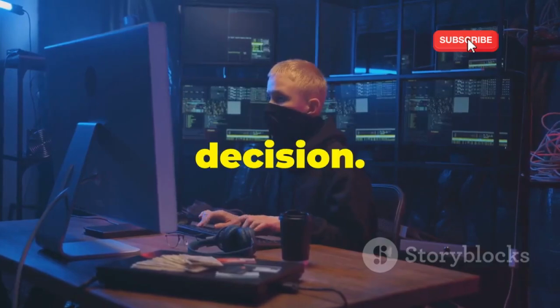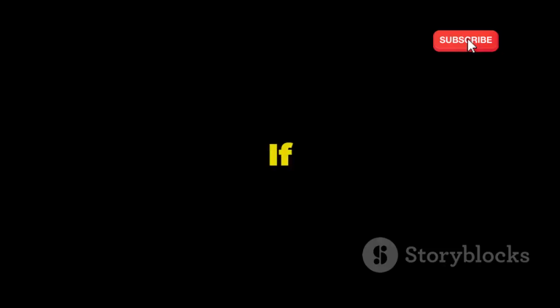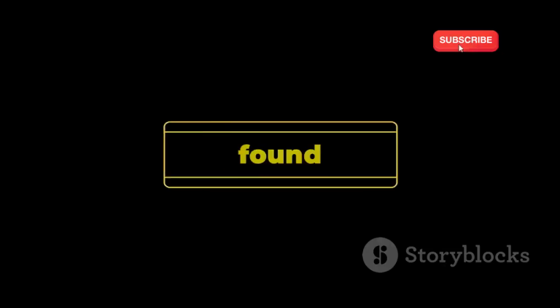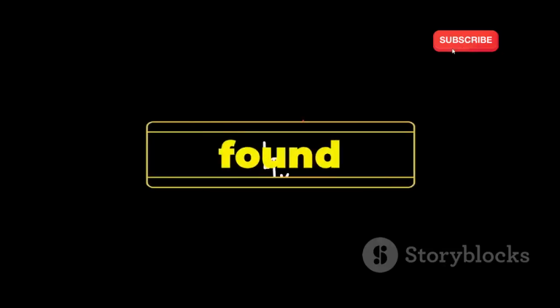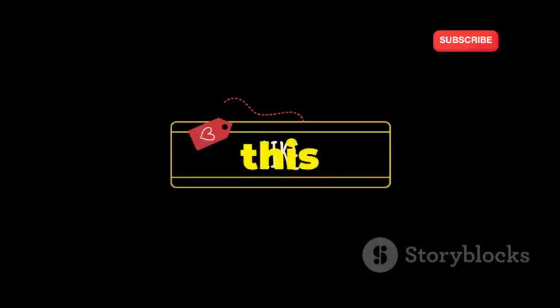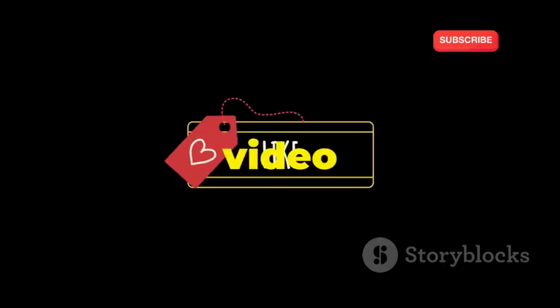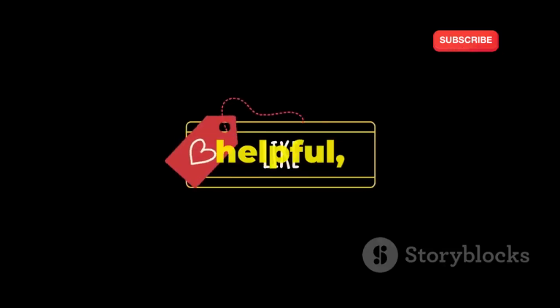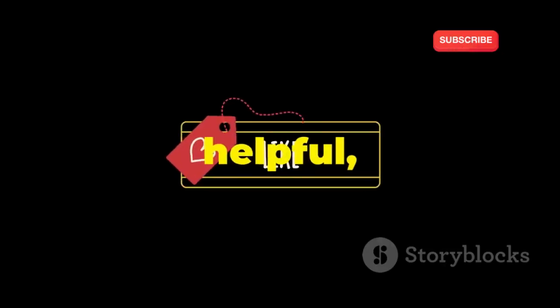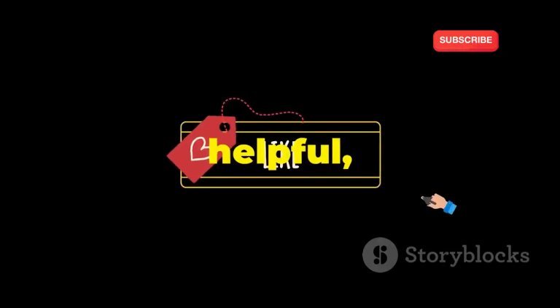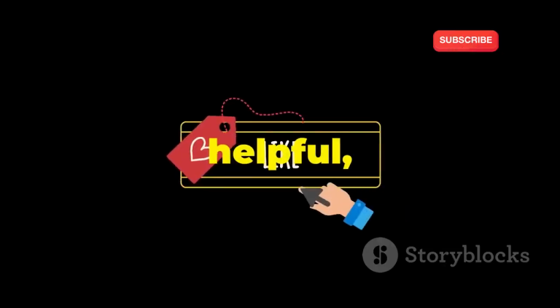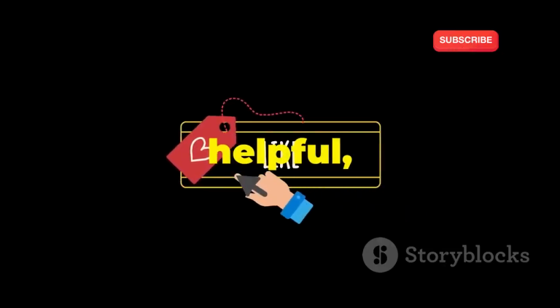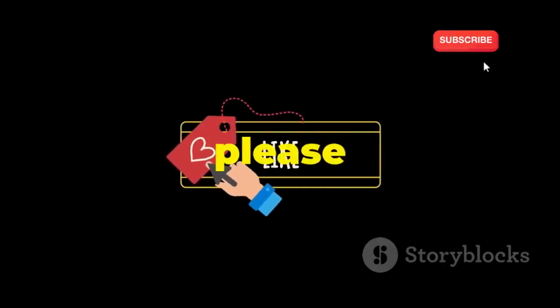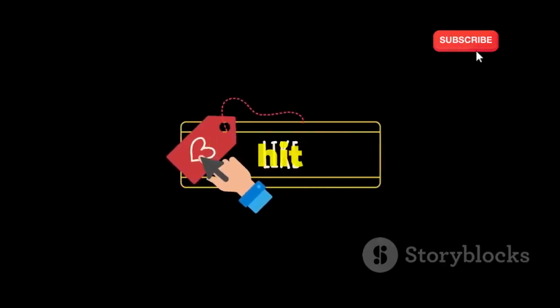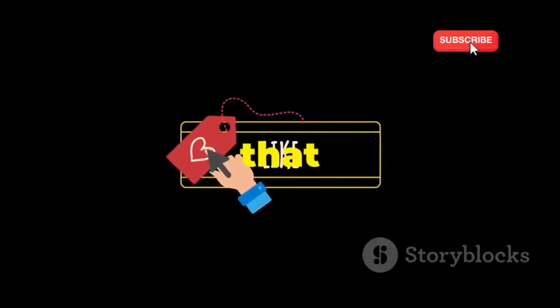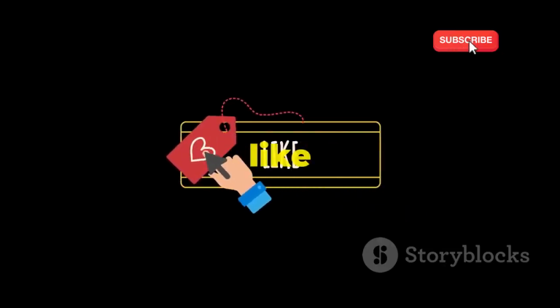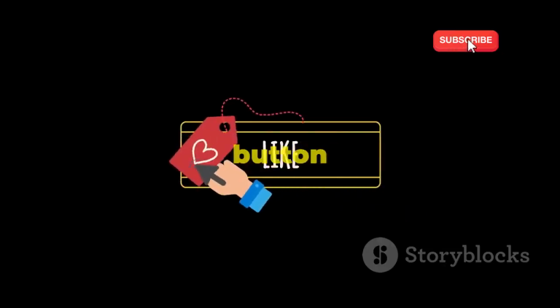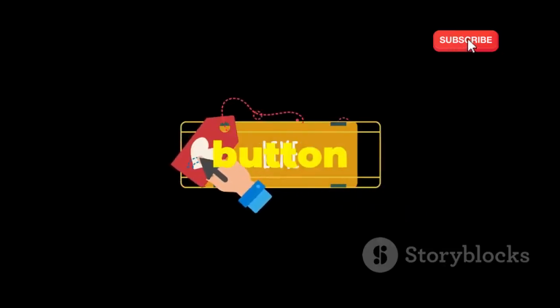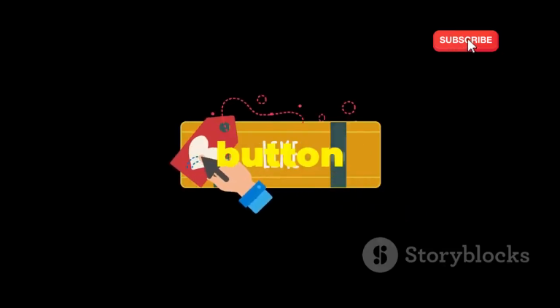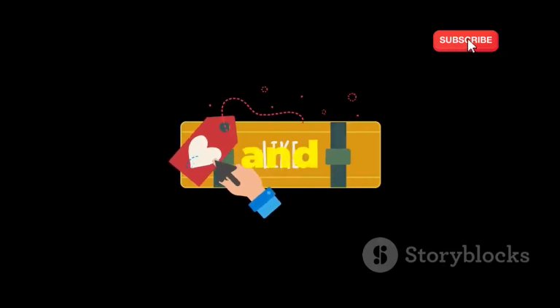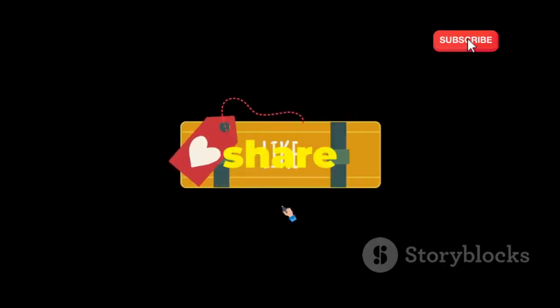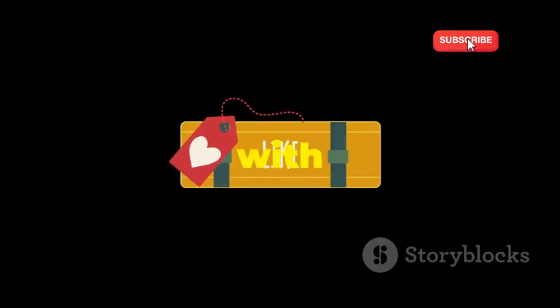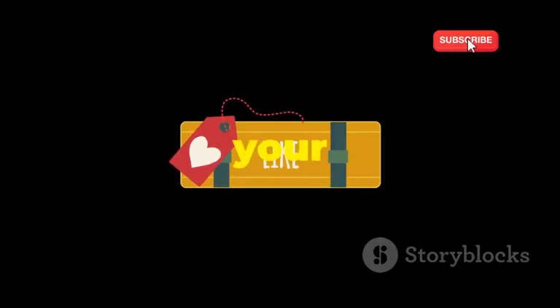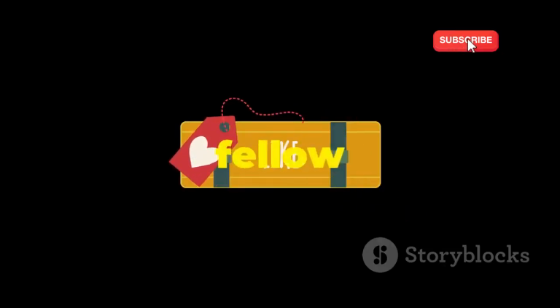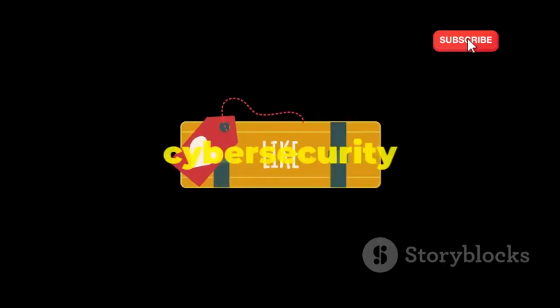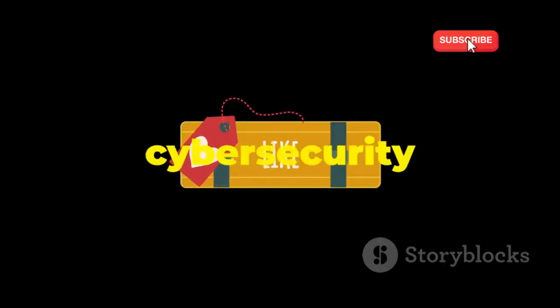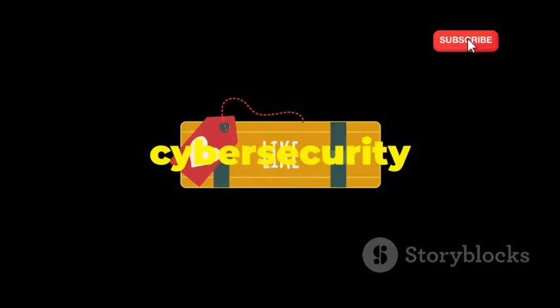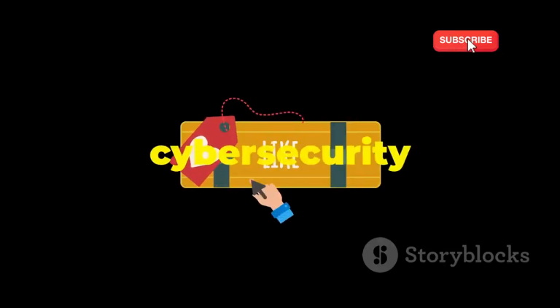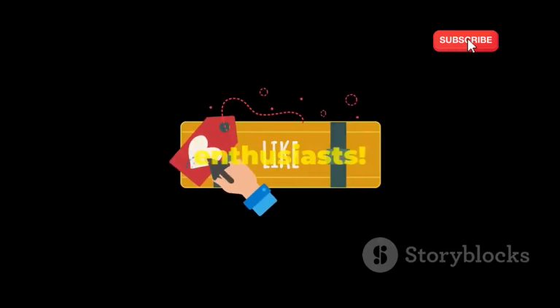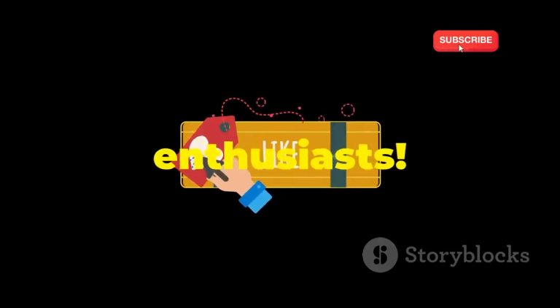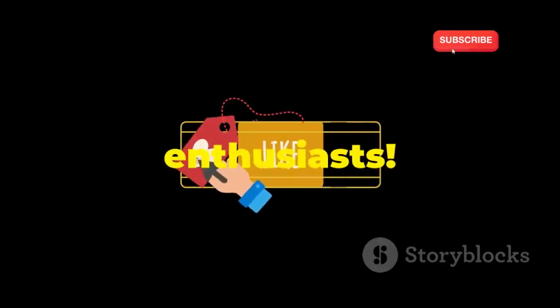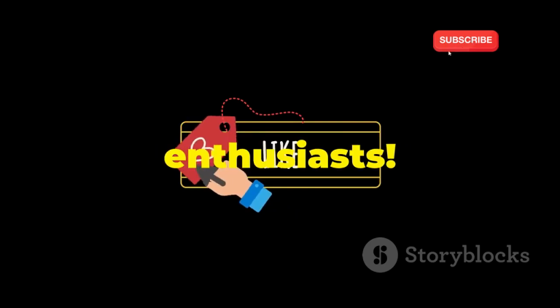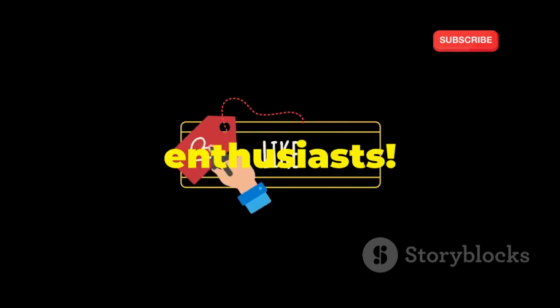If you found this video helpful, please hit that like button and share it with your fellow cybersecurity enthusiasts. And don't forget to subscribe to stay updated on all things ethical hacking and cybersecurity.